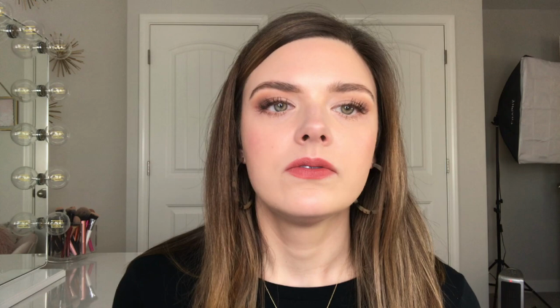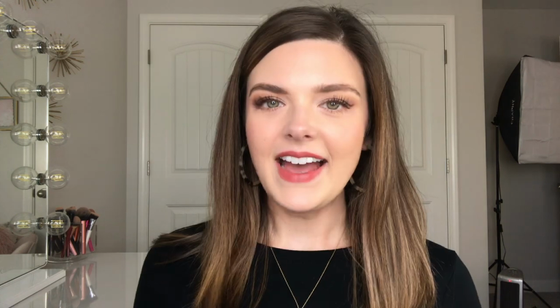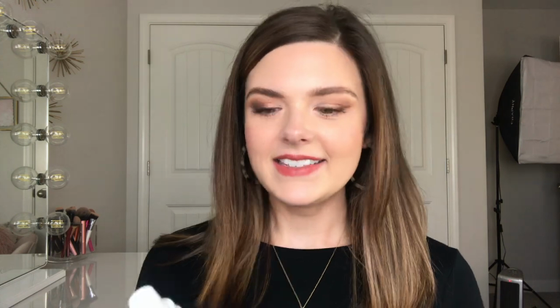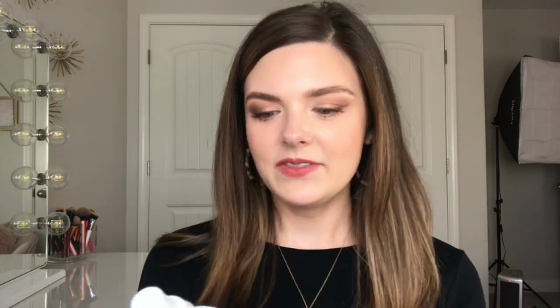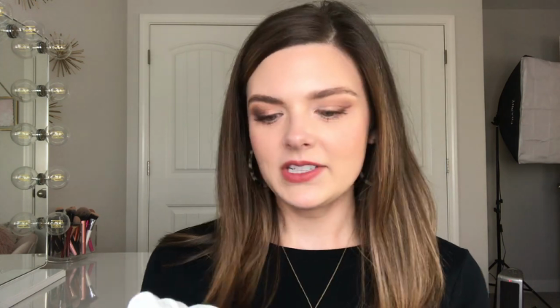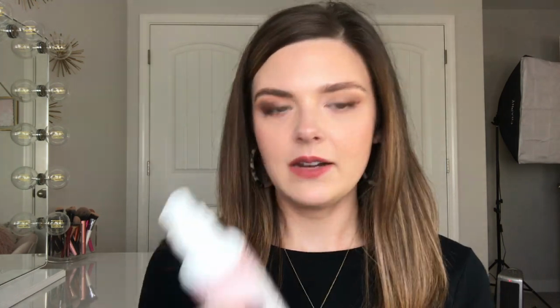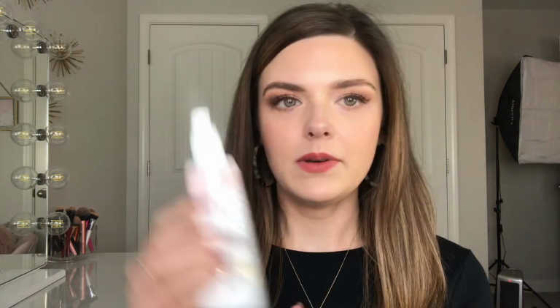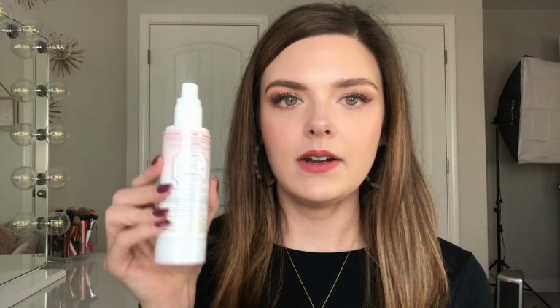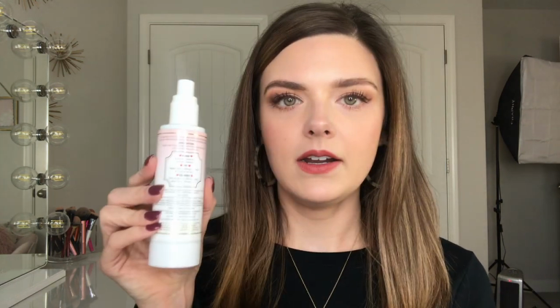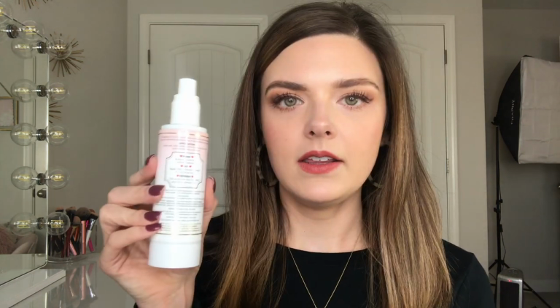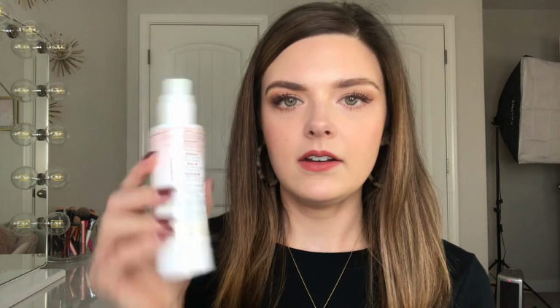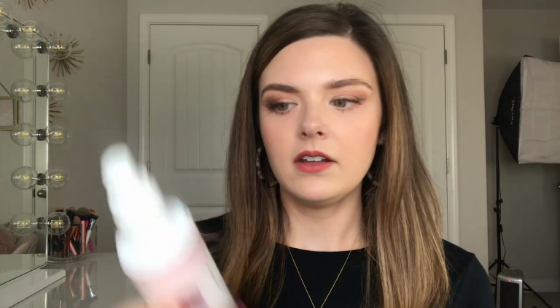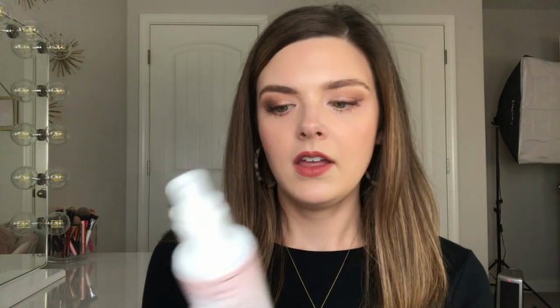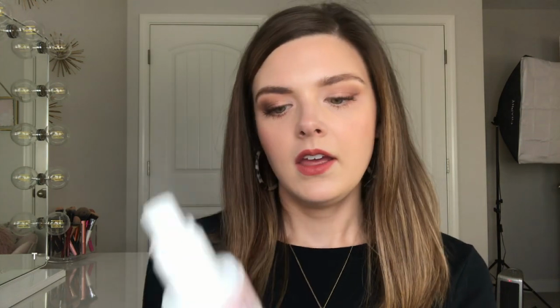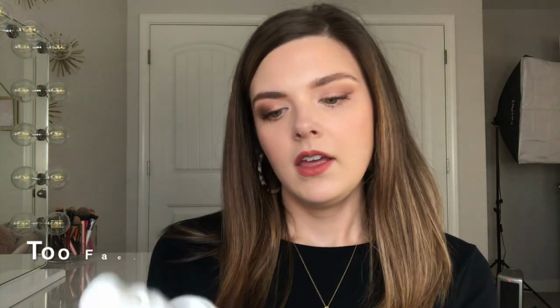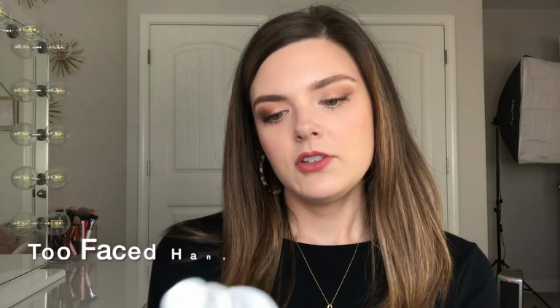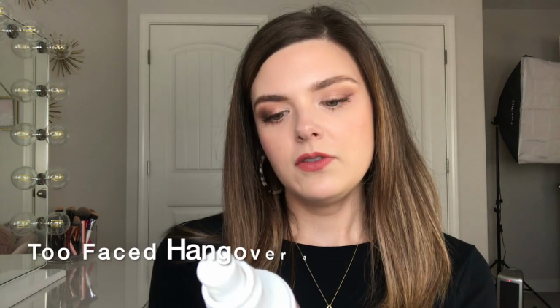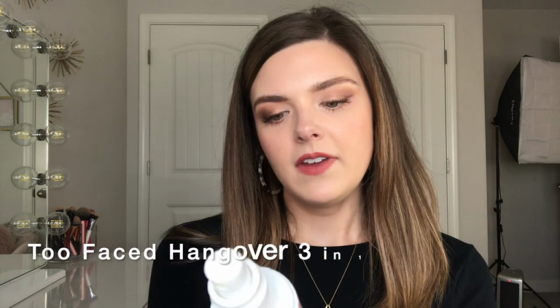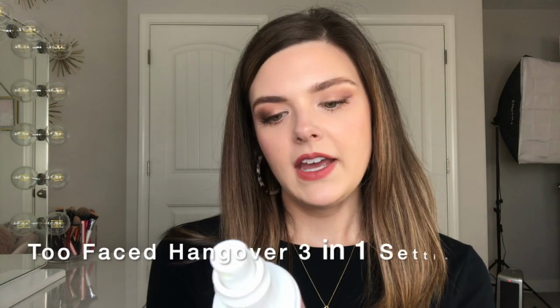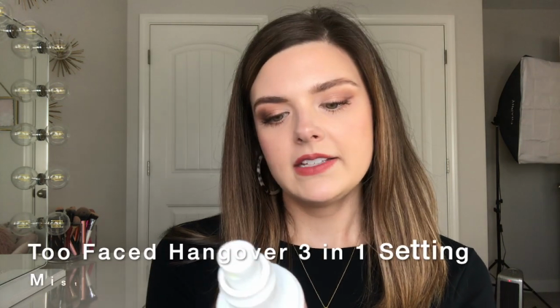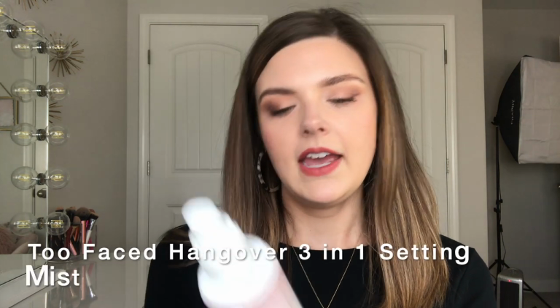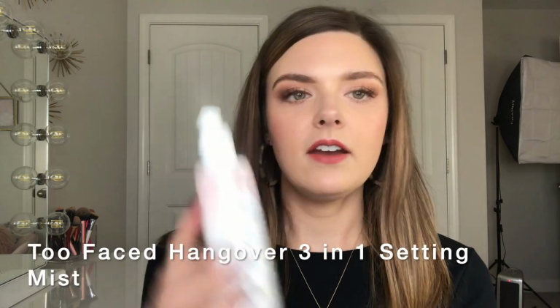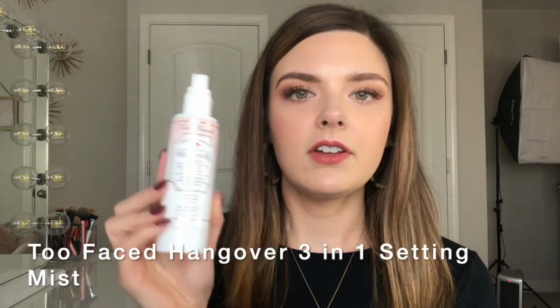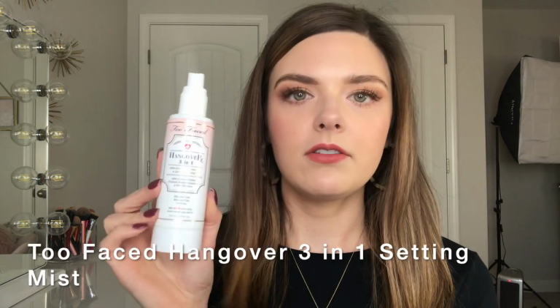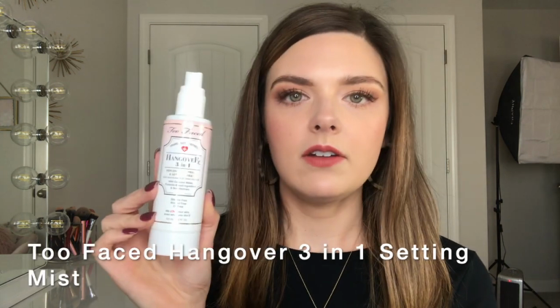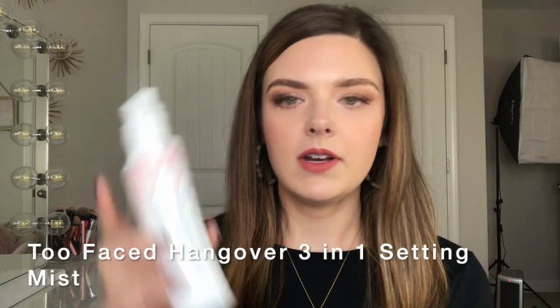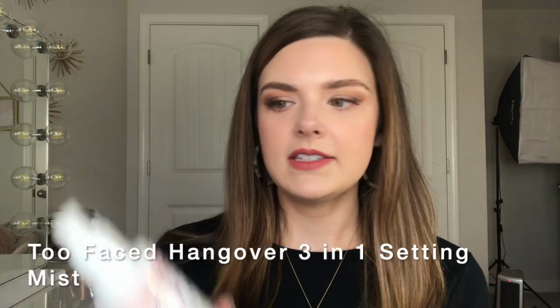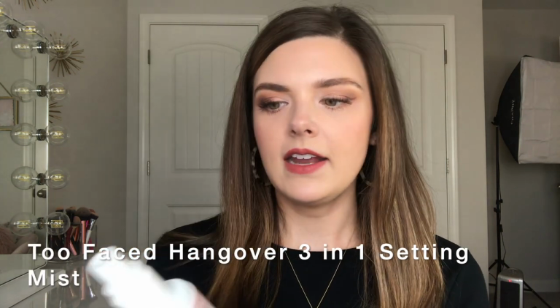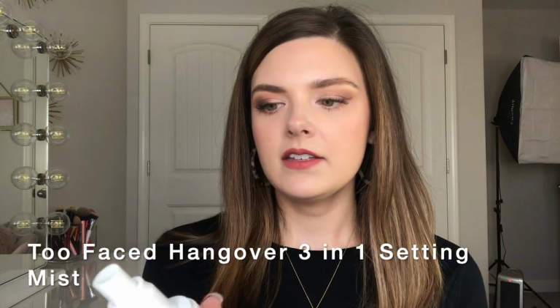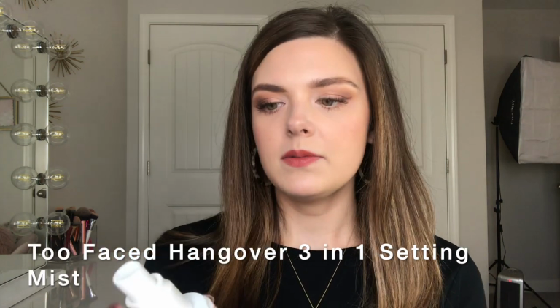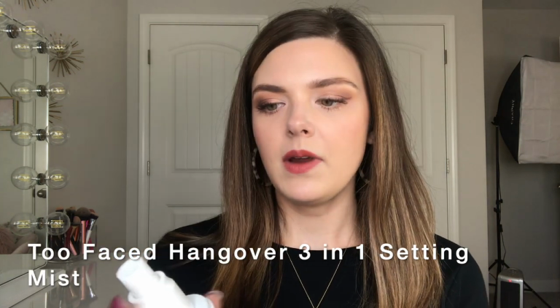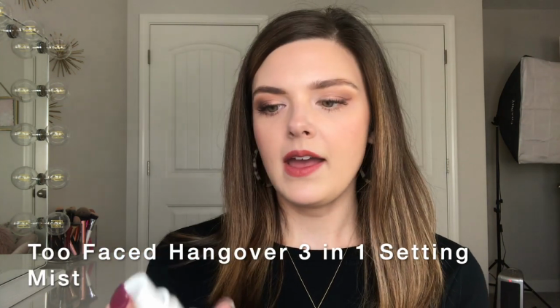Last, I'm just going to put on a little Too Faced Hangover 3-in-1 setting spray.